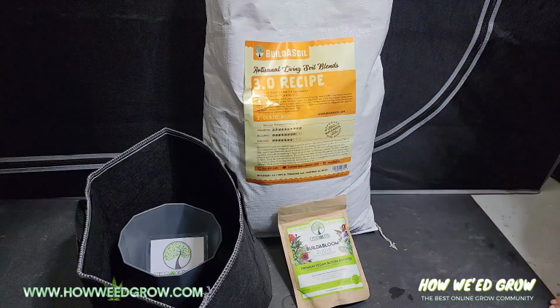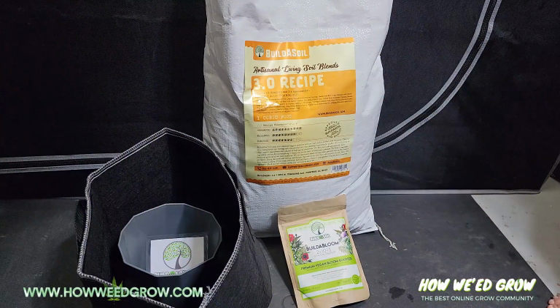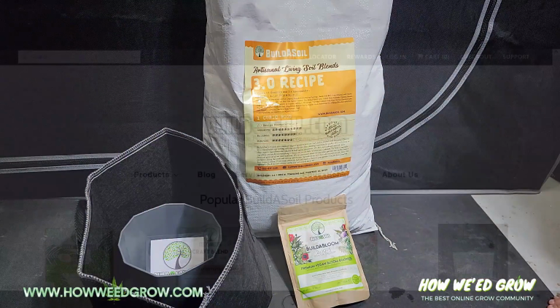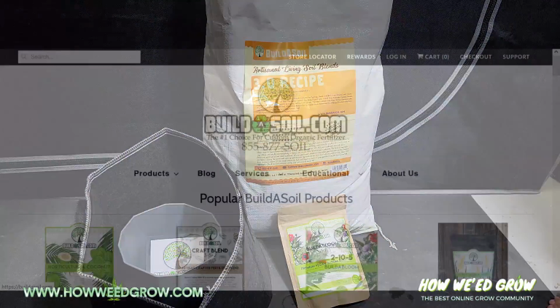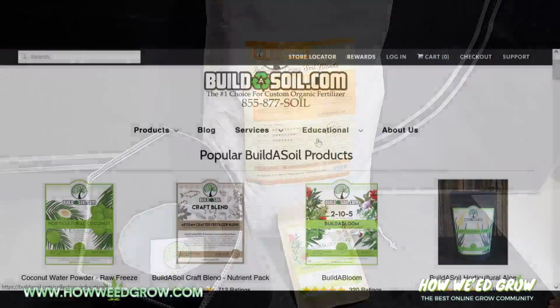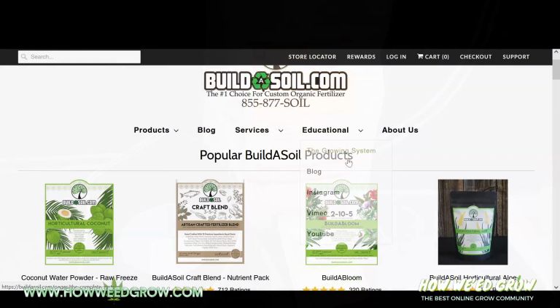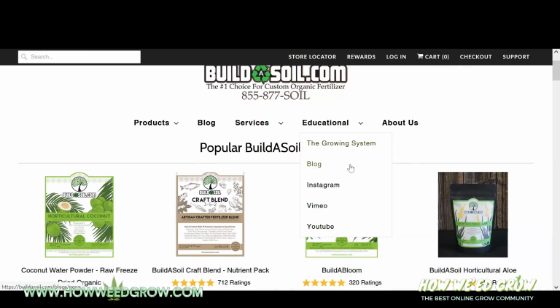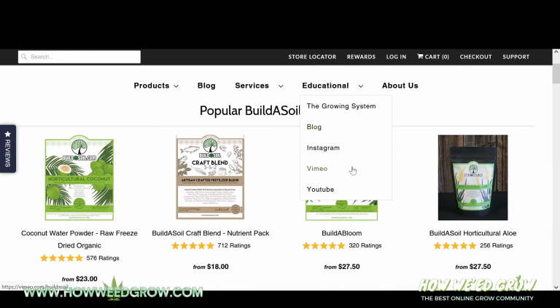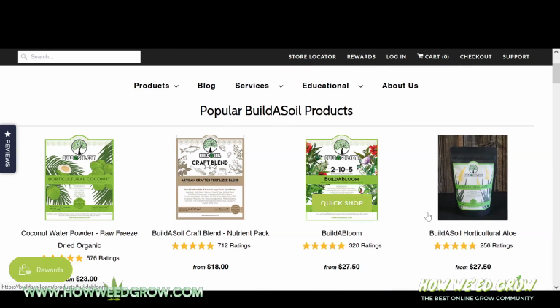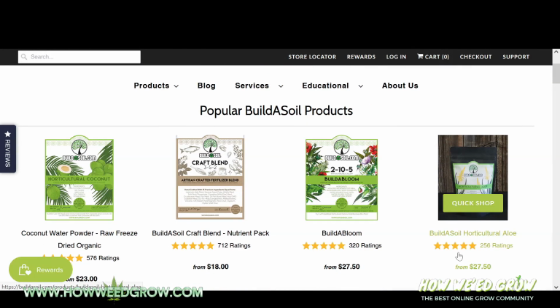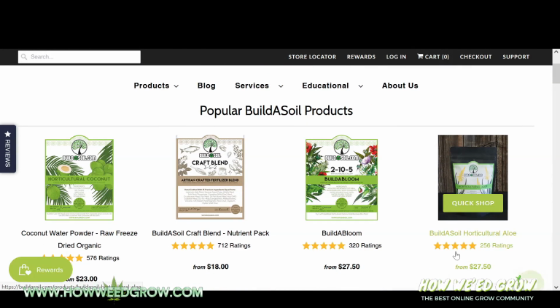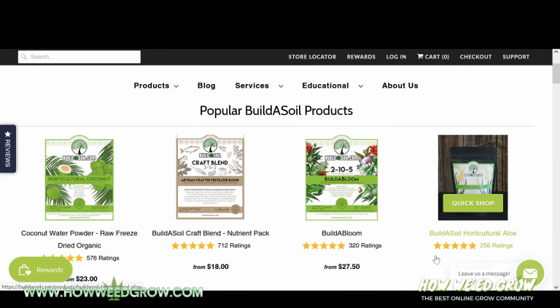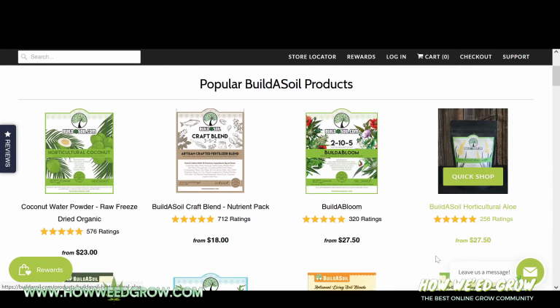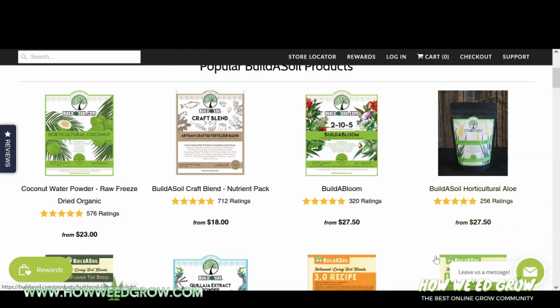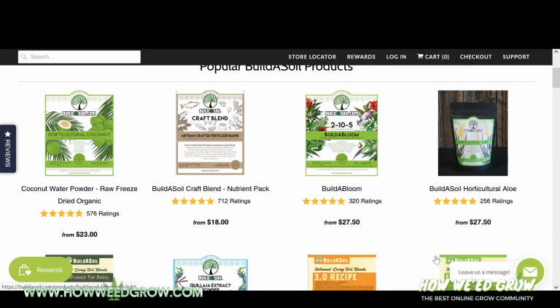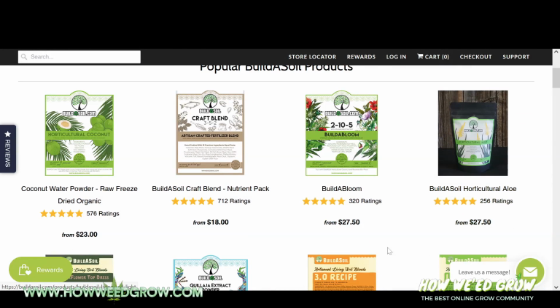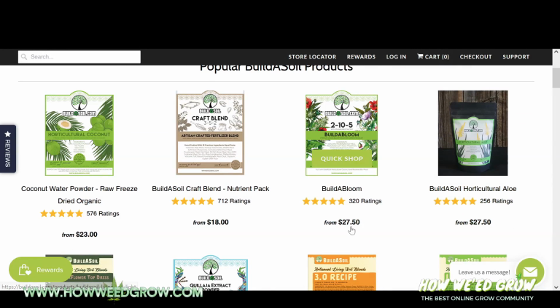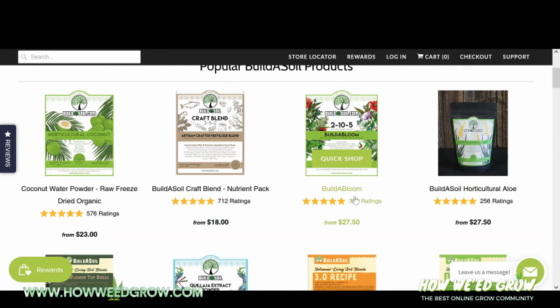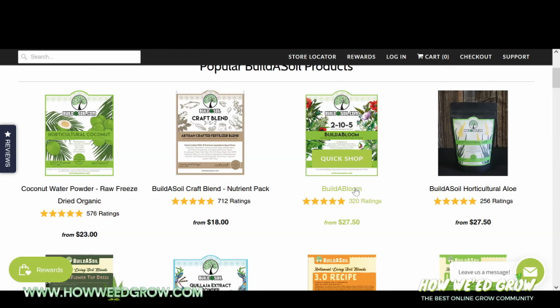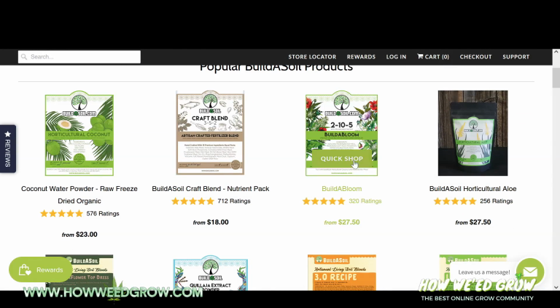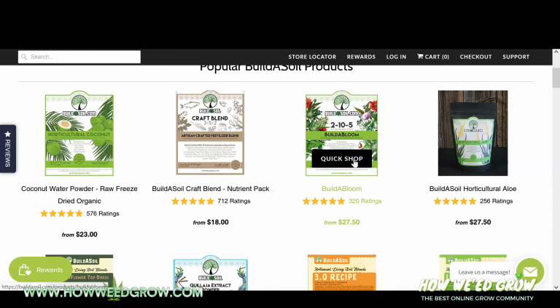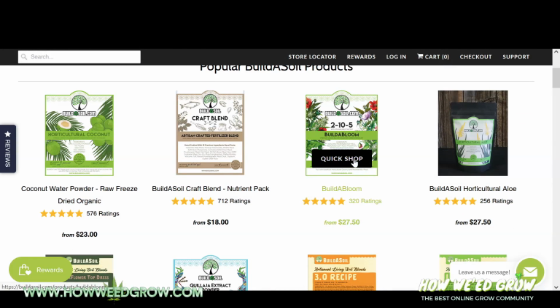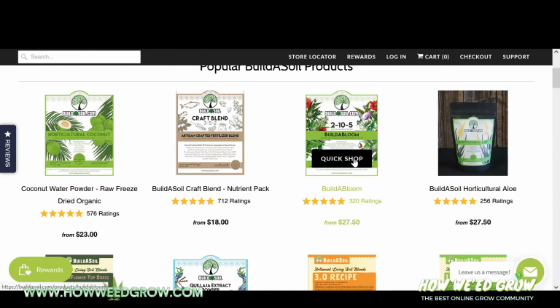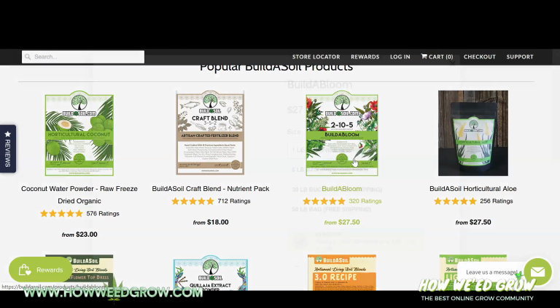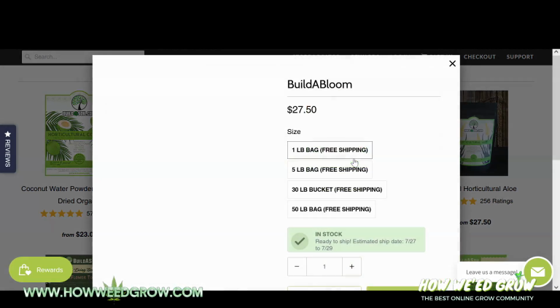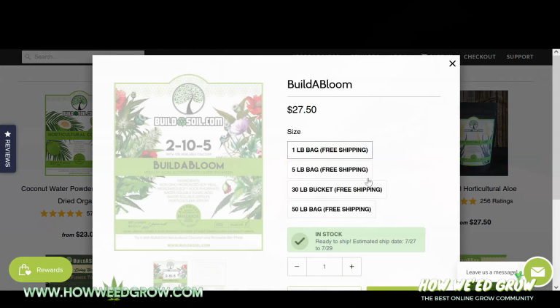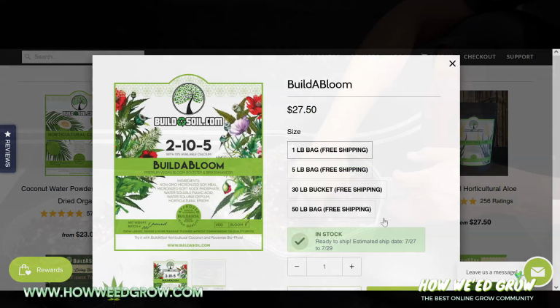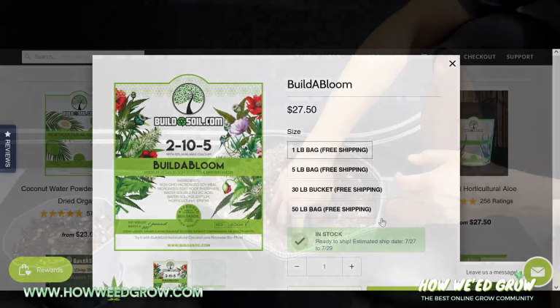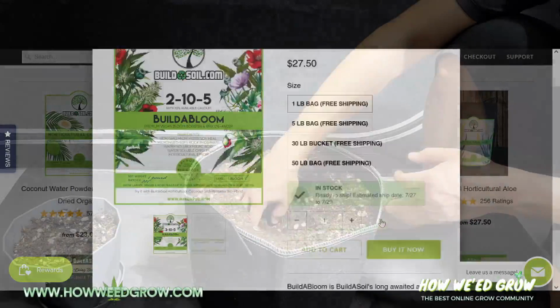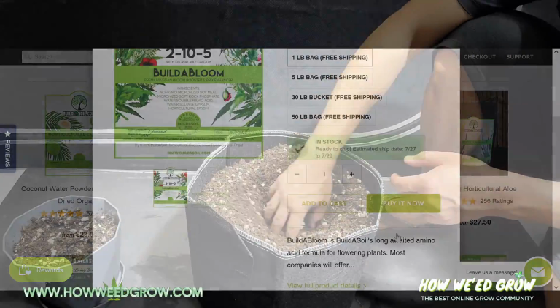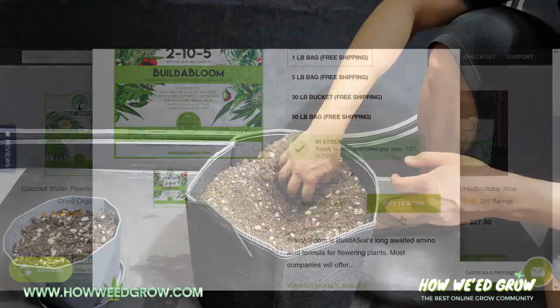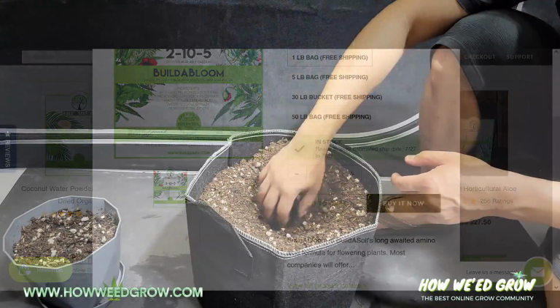To get any of these products, check out Build-A-Soil's website — it's just buildasoil.com.